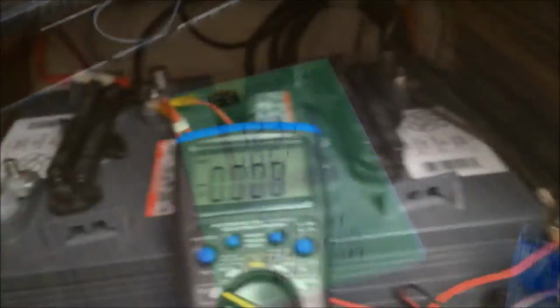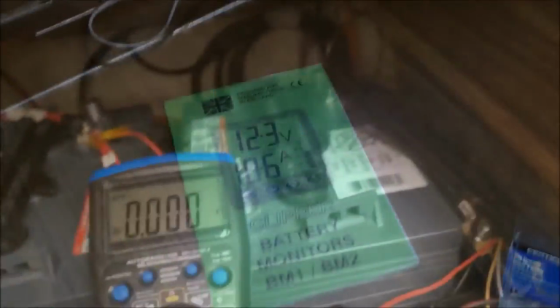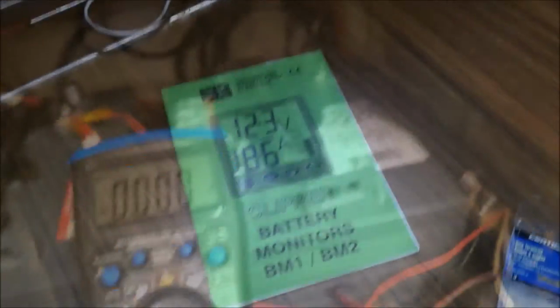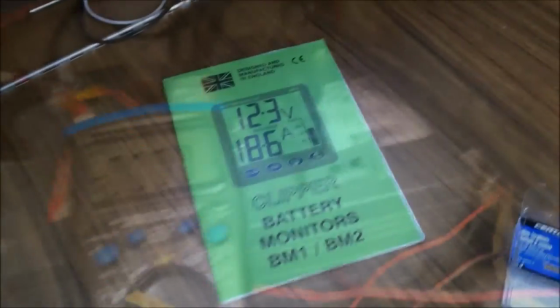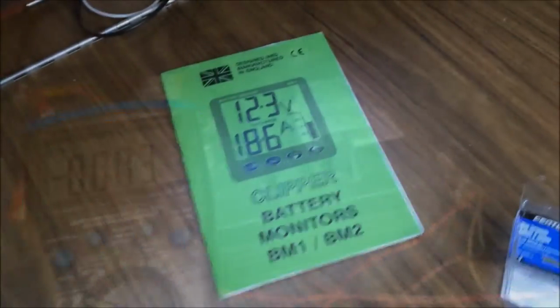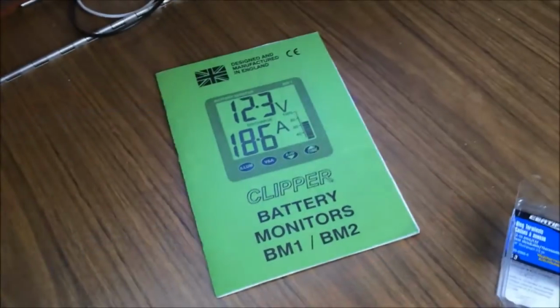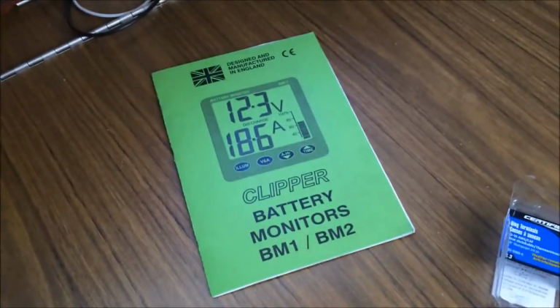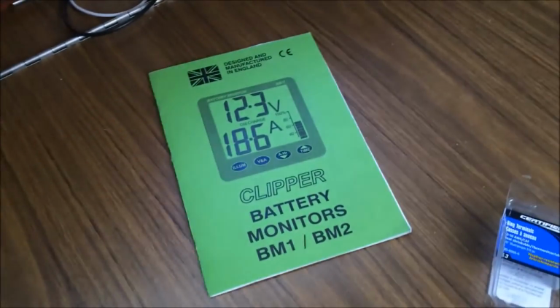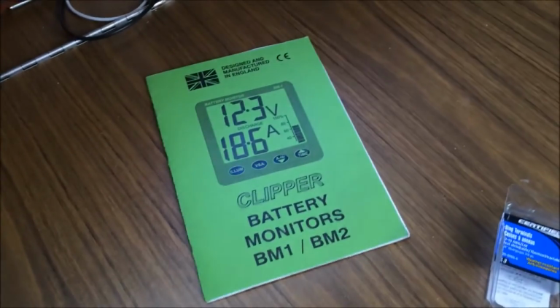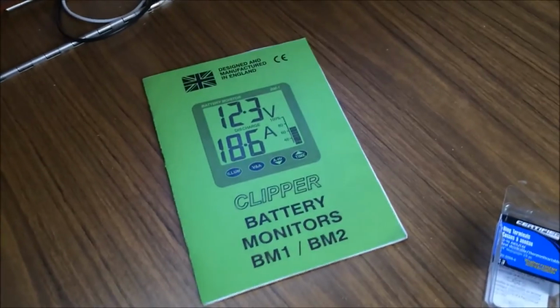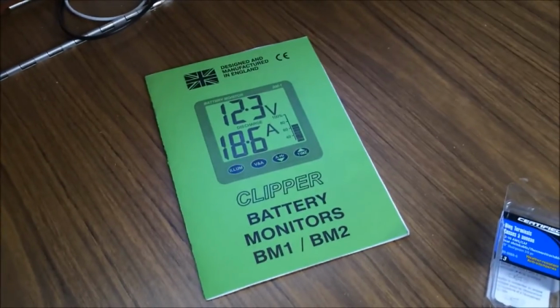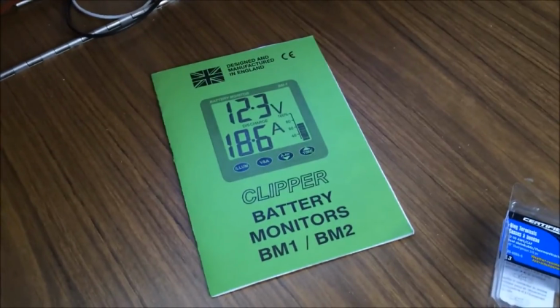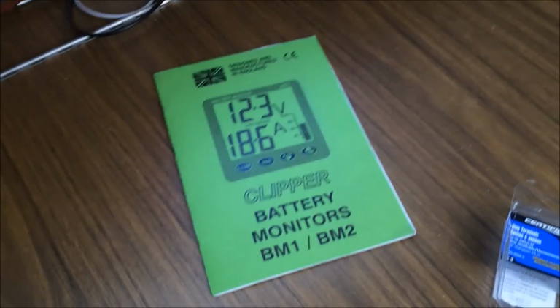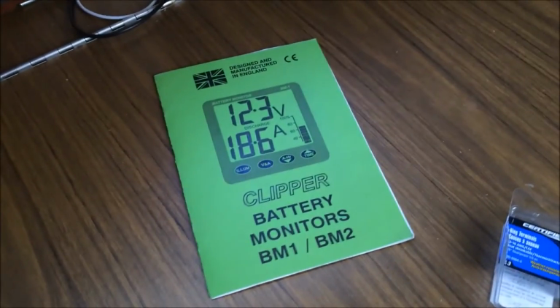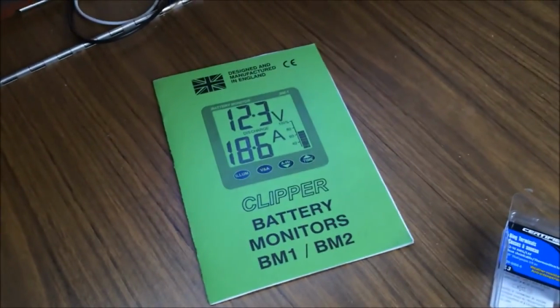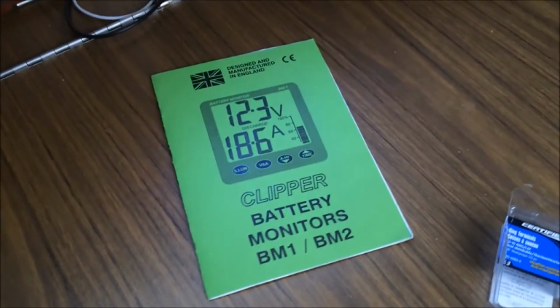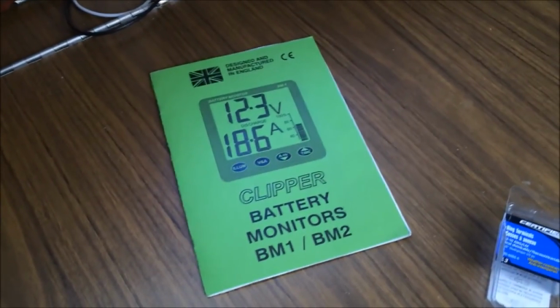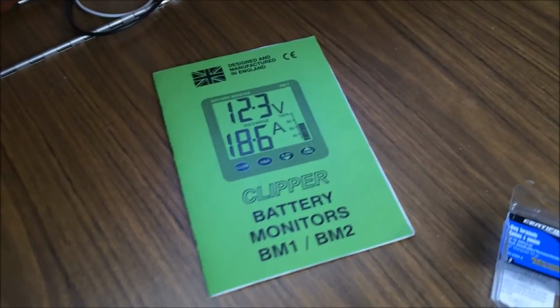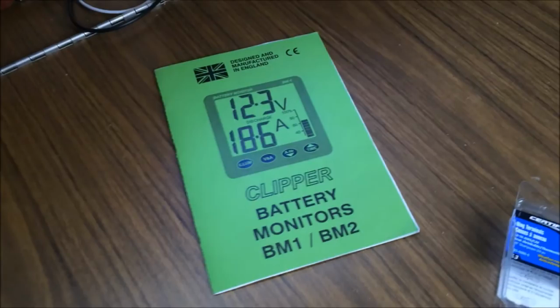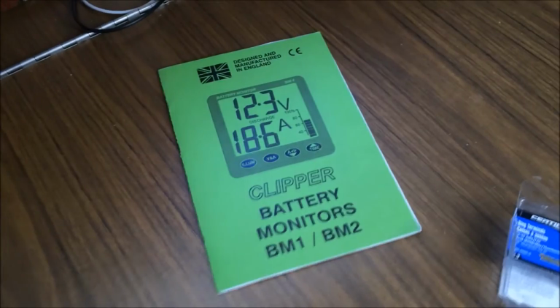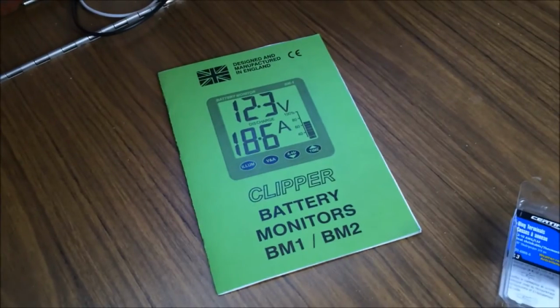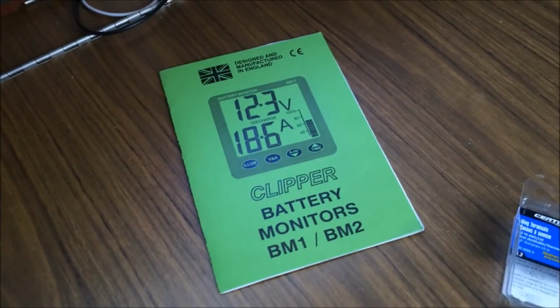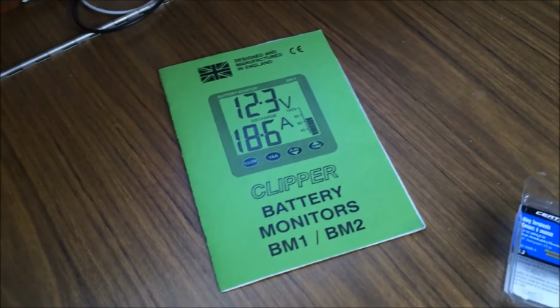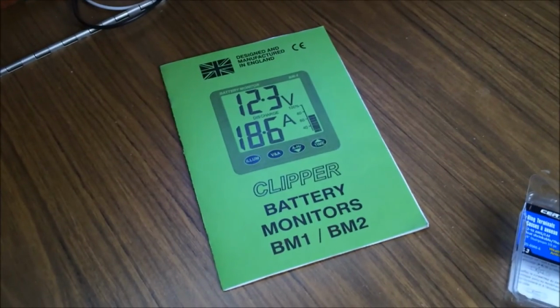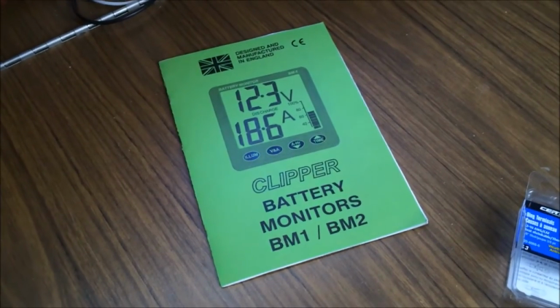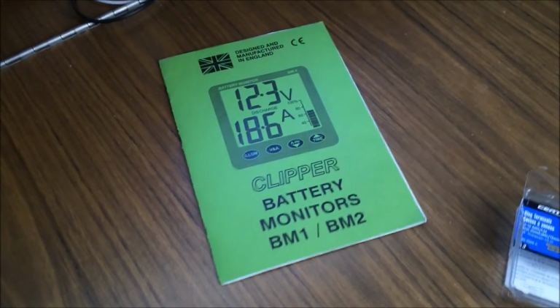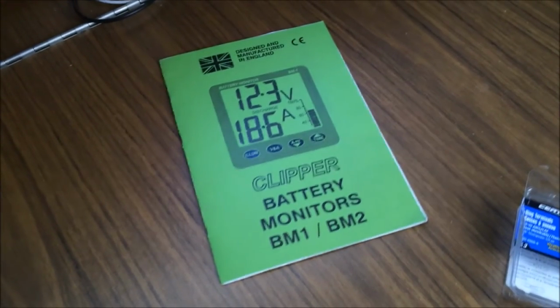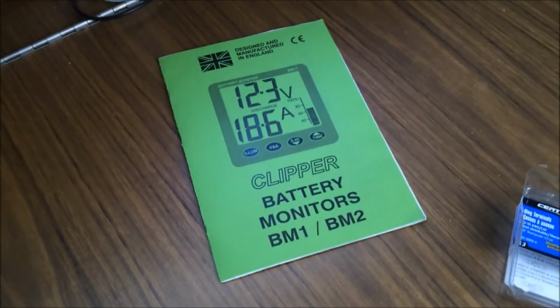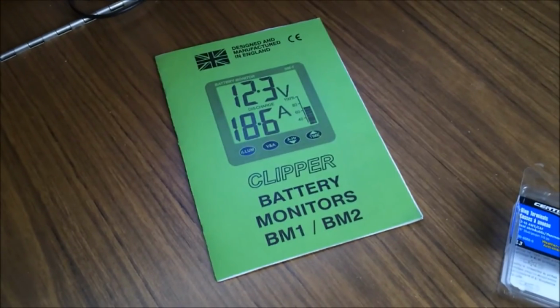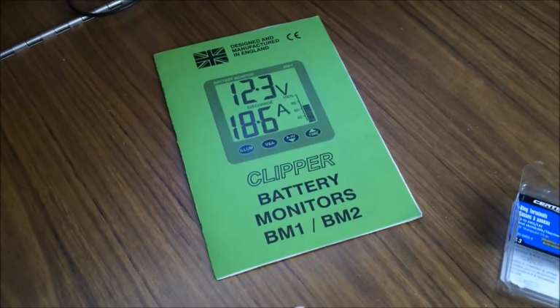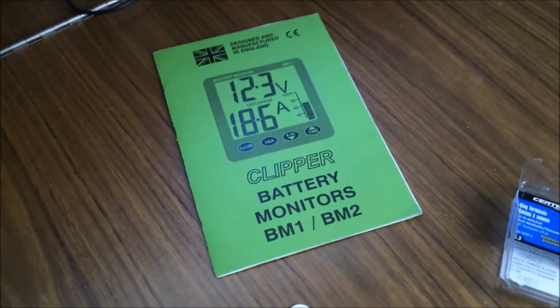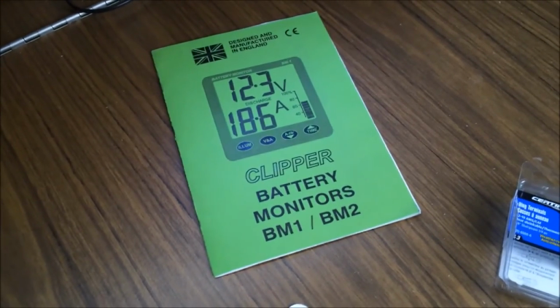The battery monitor comes with quite a nice manual with plenty of detailed installation instructions. It's fairly straightforward.